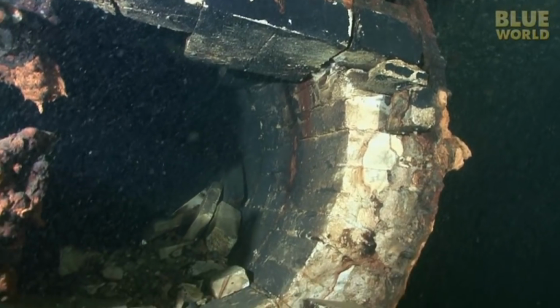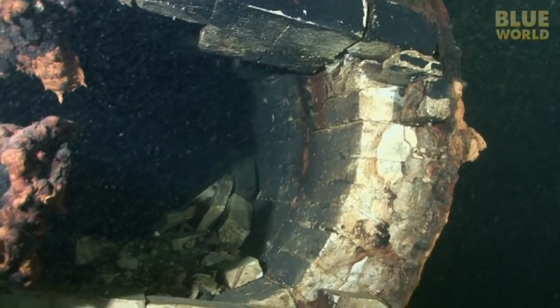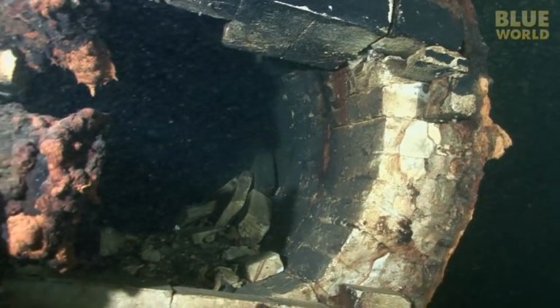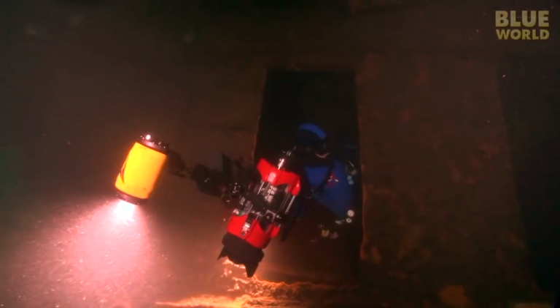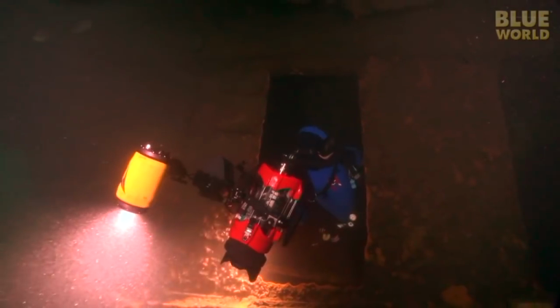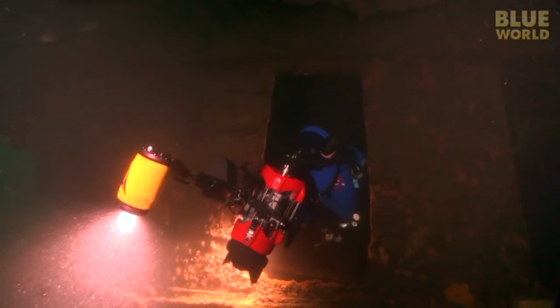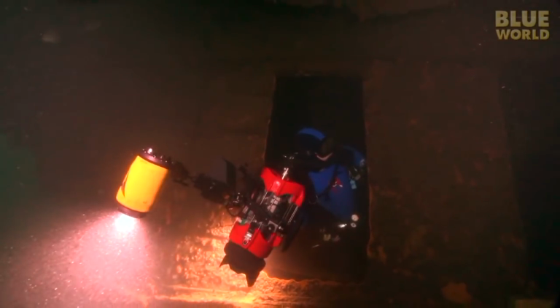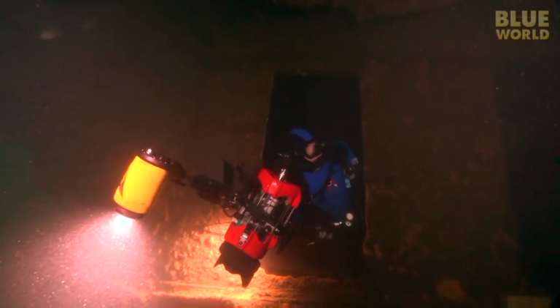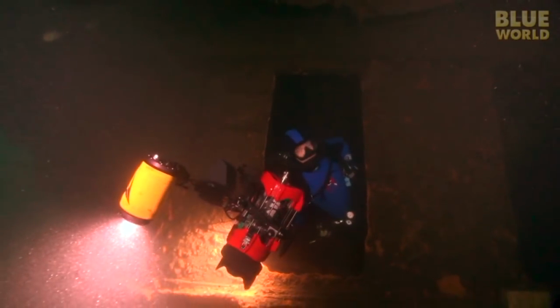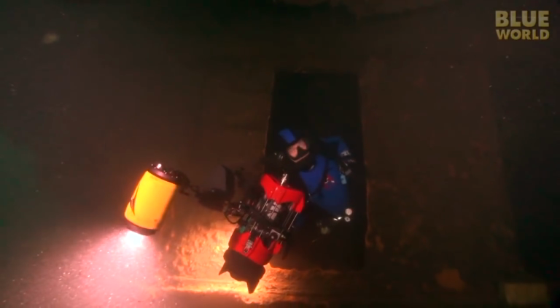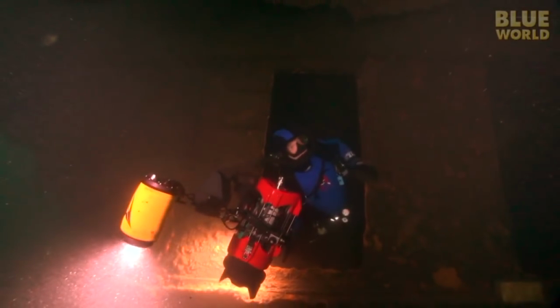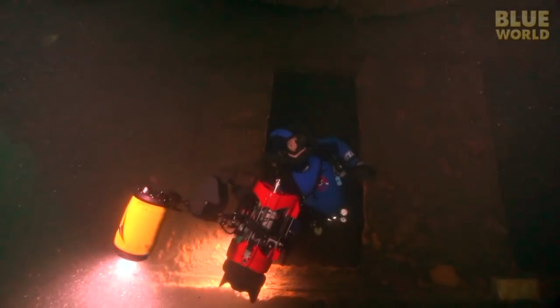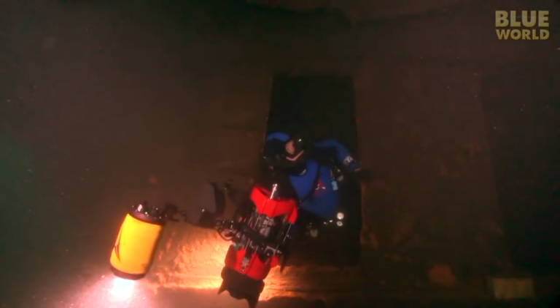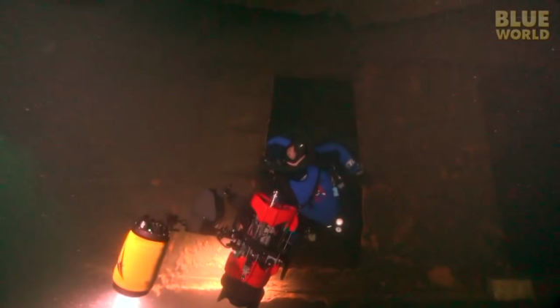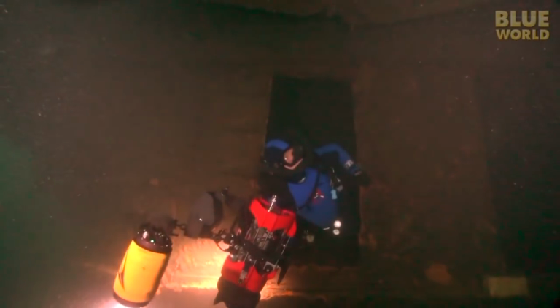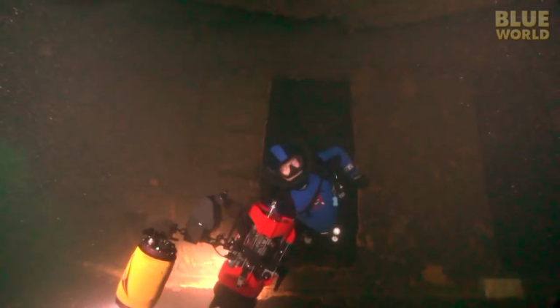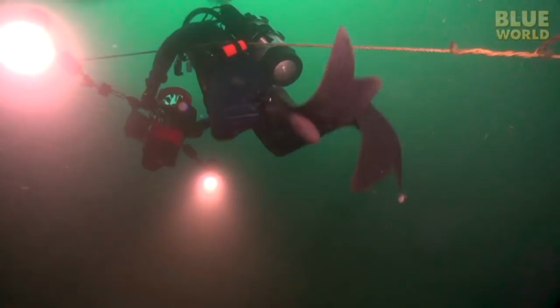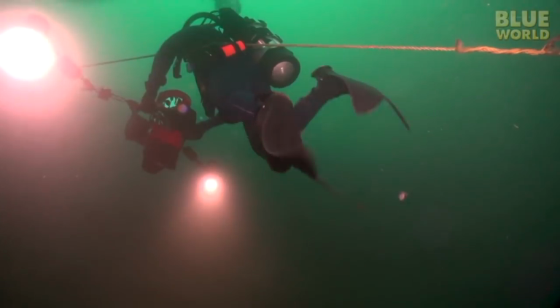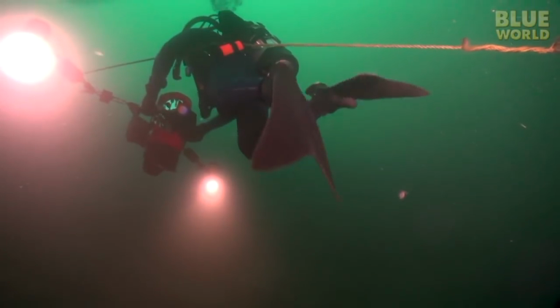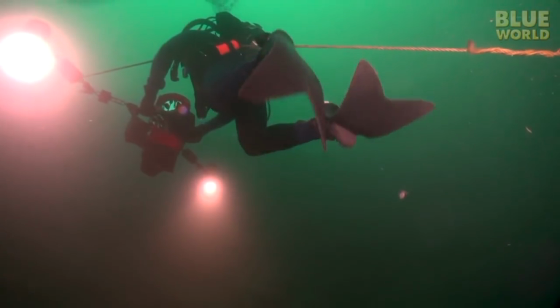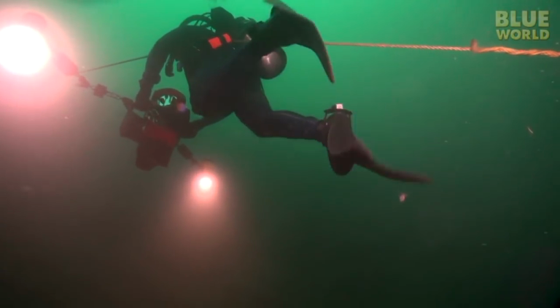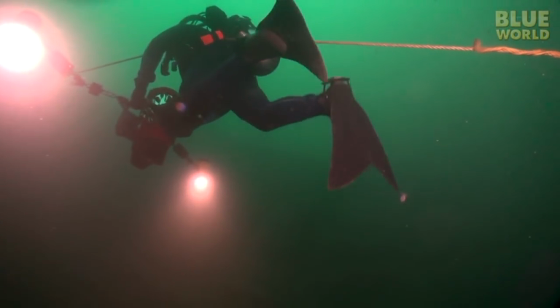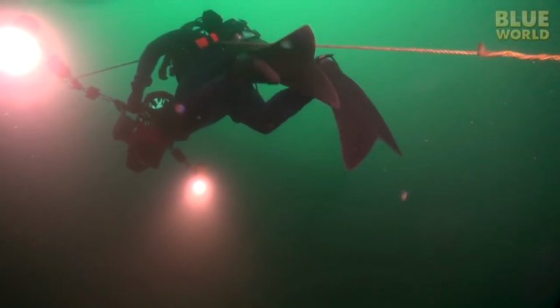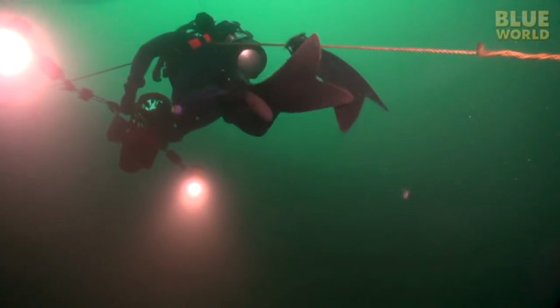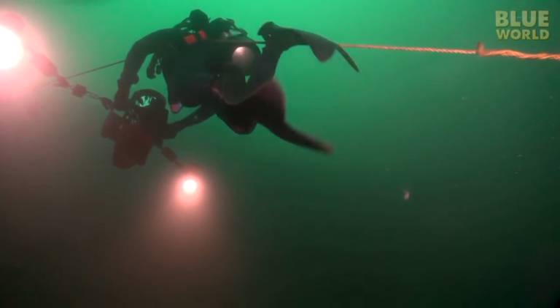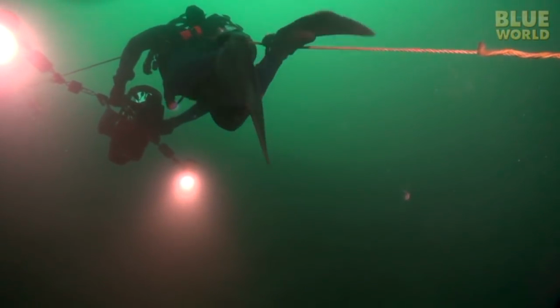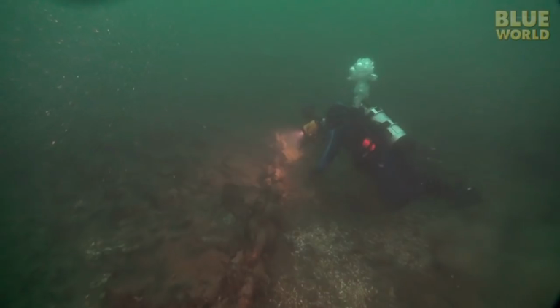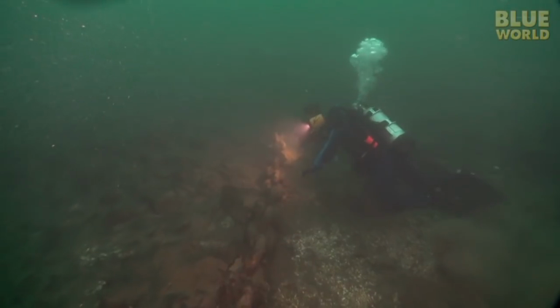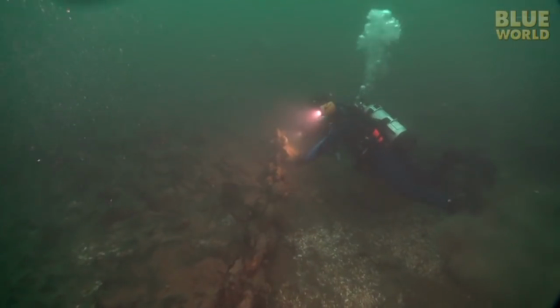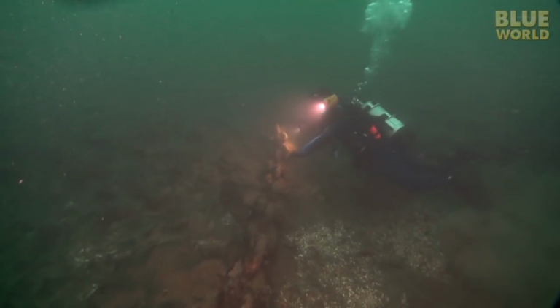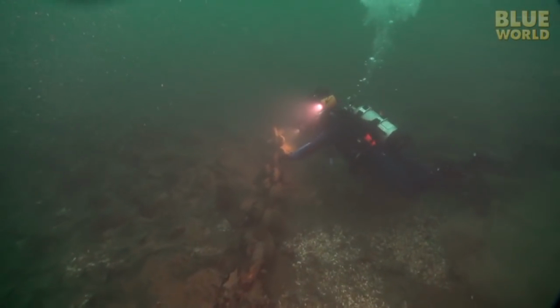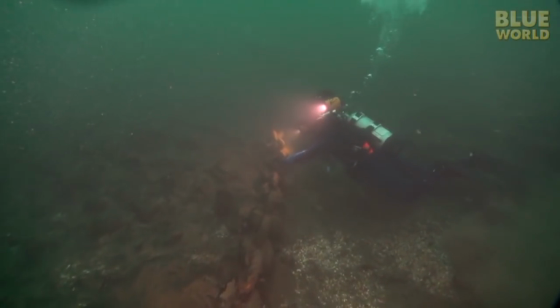I head out of the engine room, up the line to the chain, and back to the mooring line.